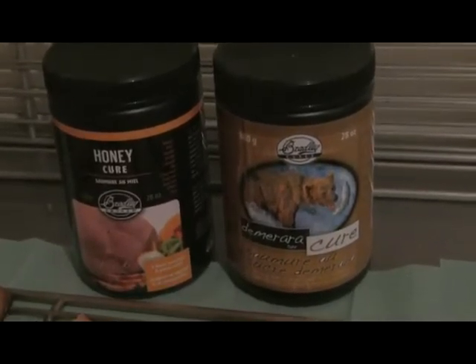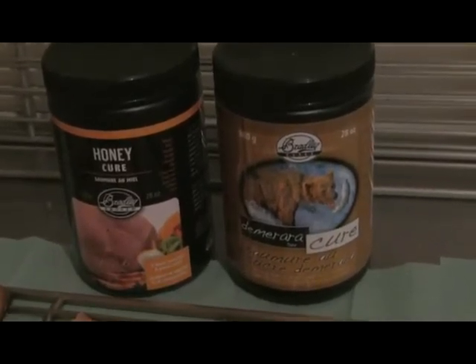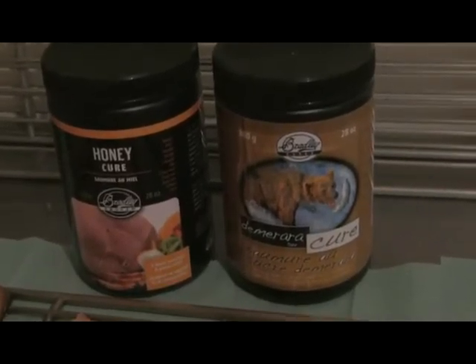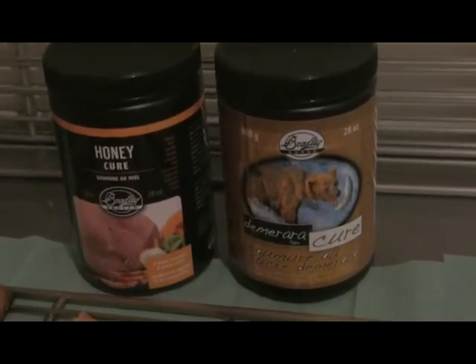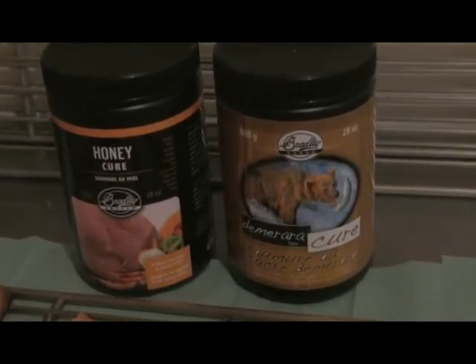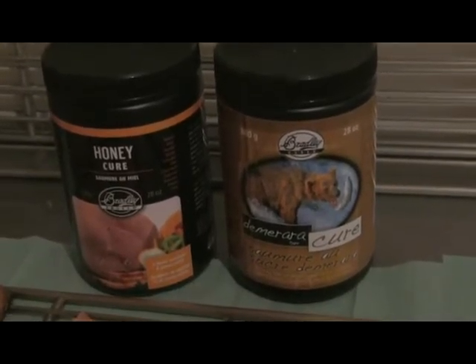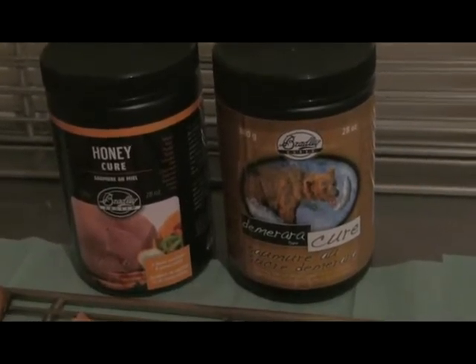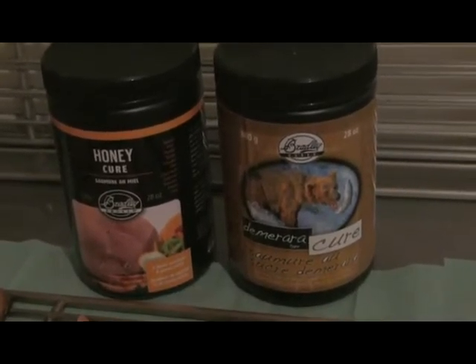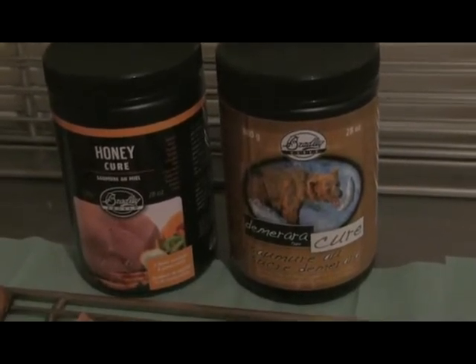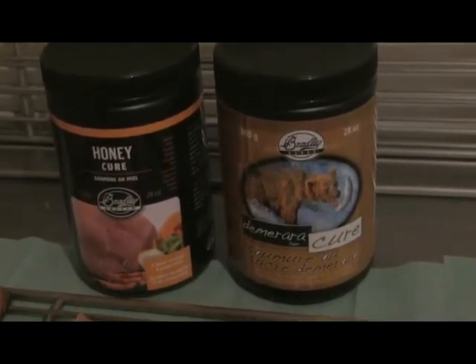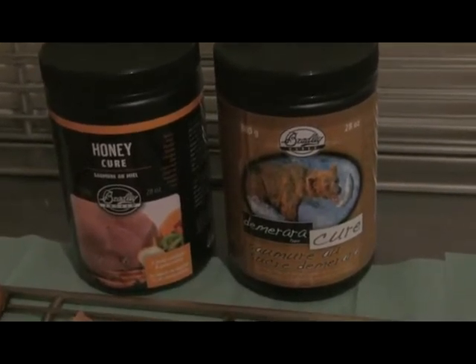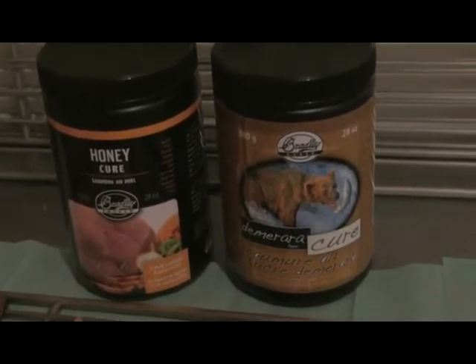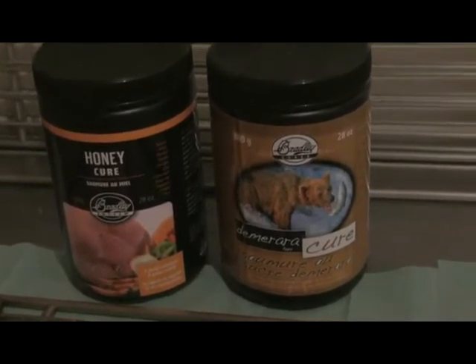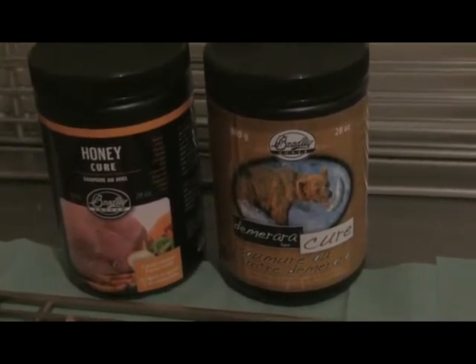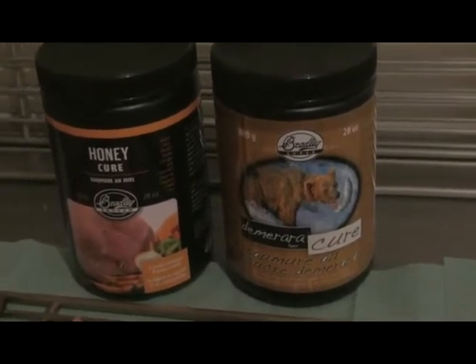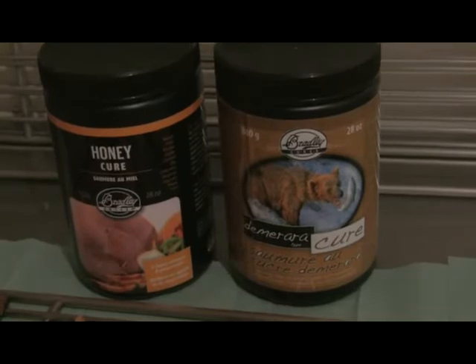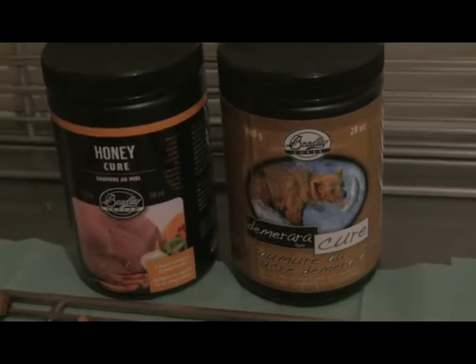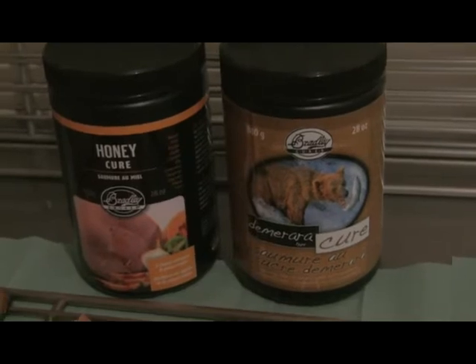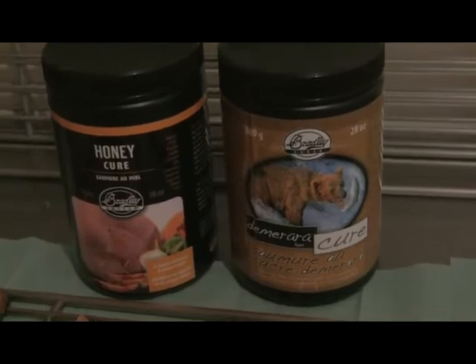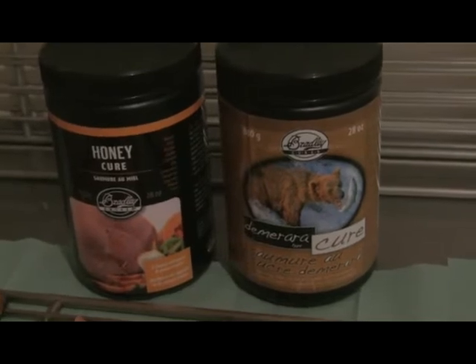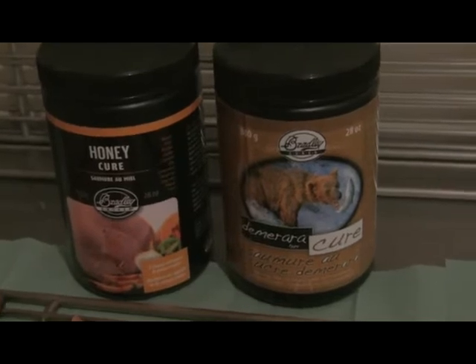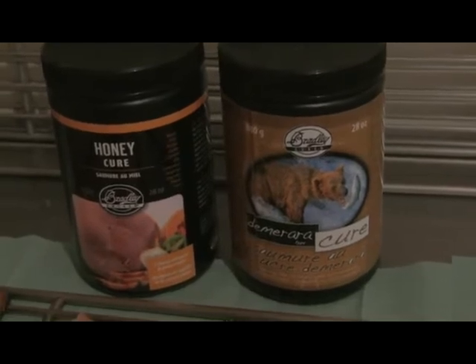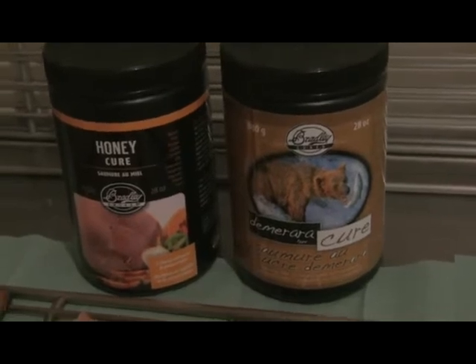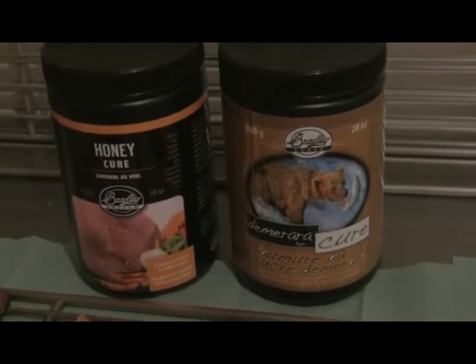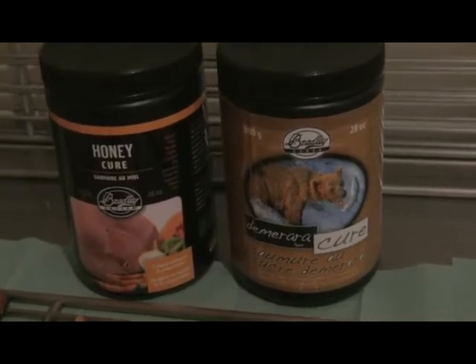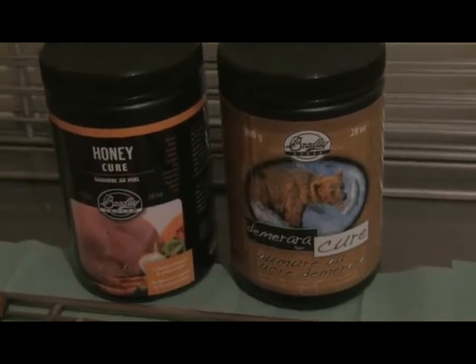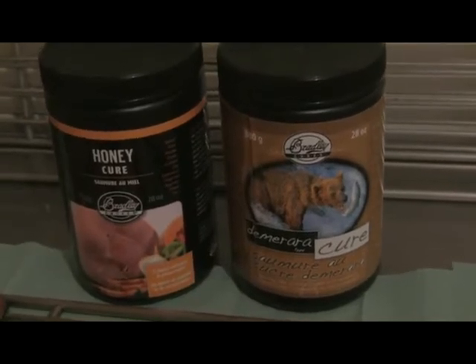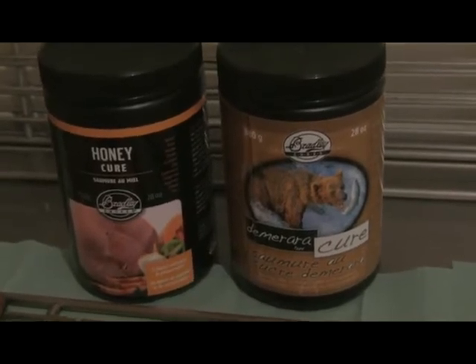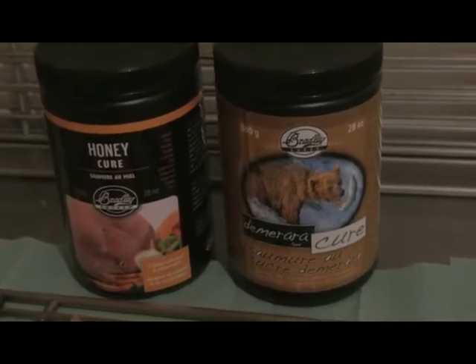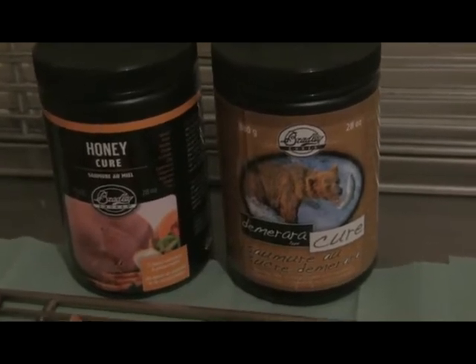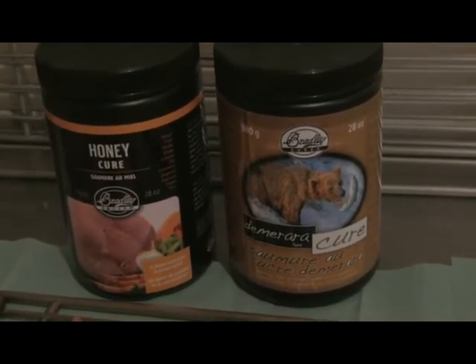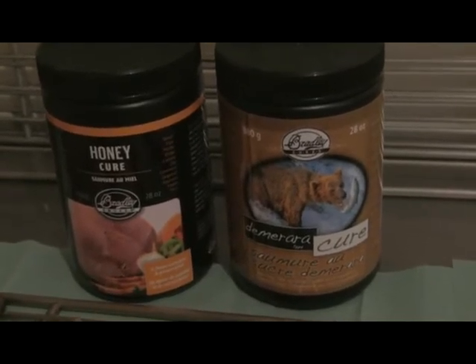This method can also be used with any other fish, including trout or whitefish.